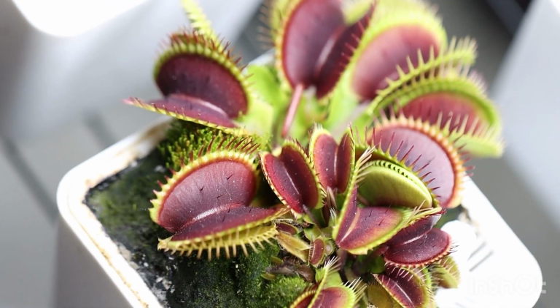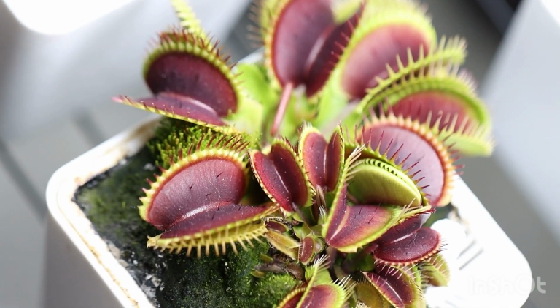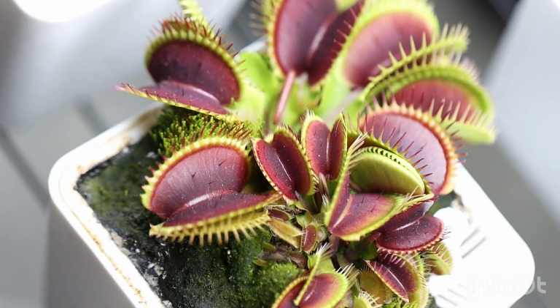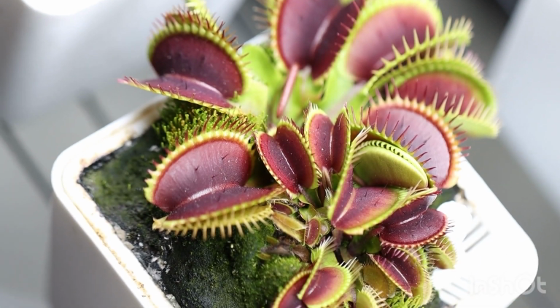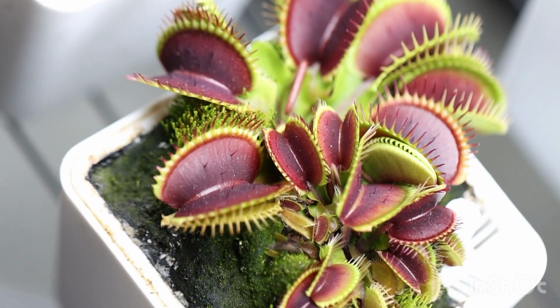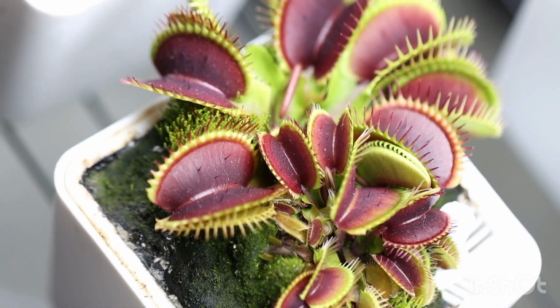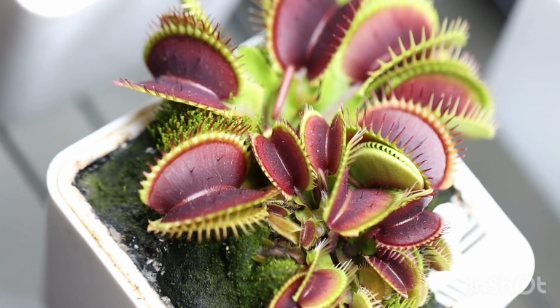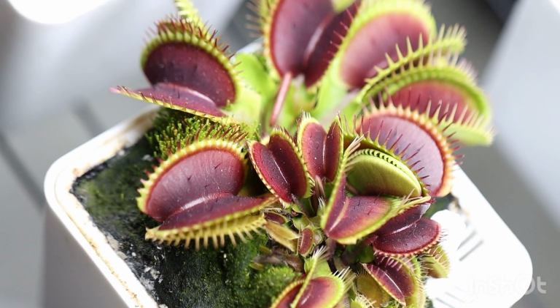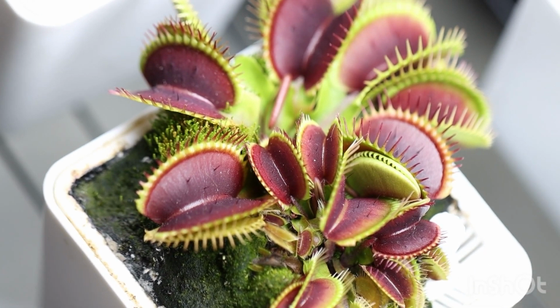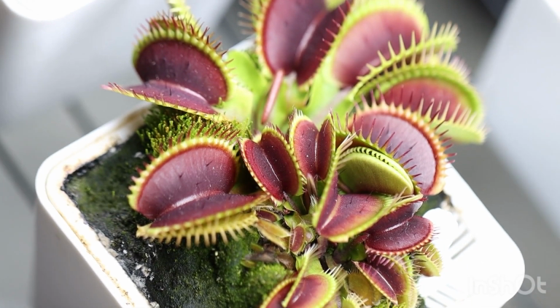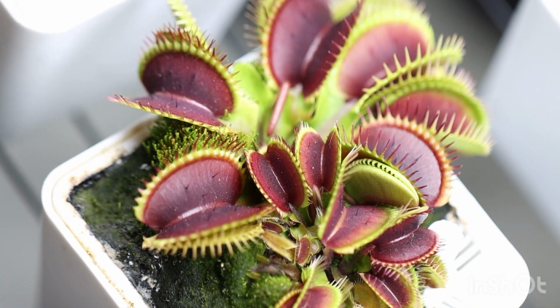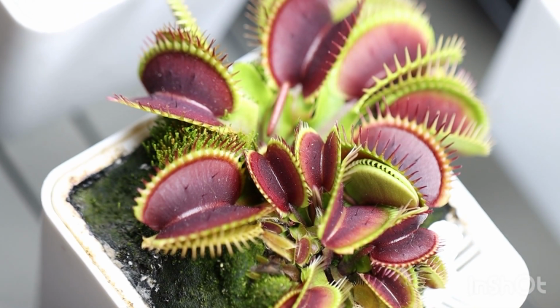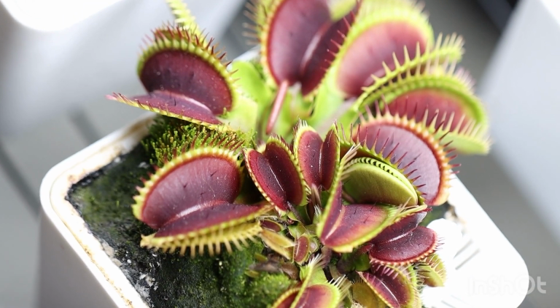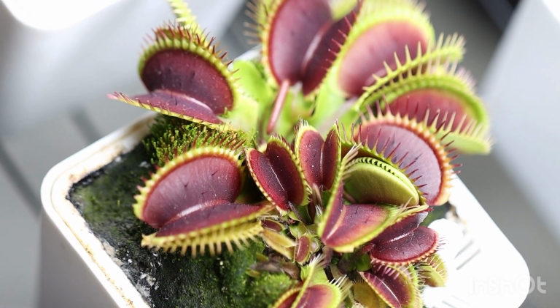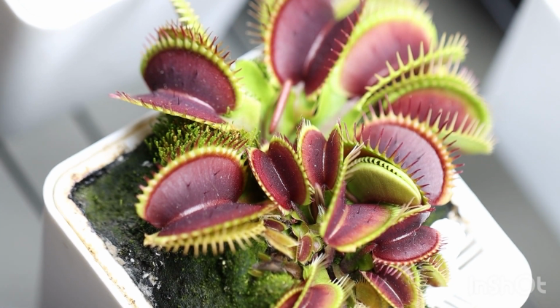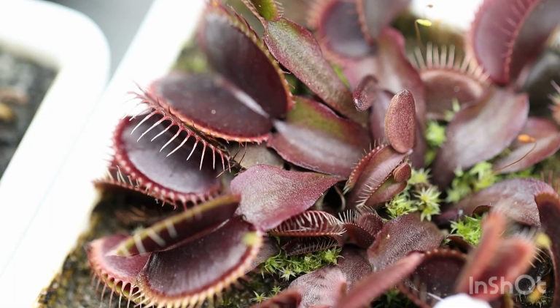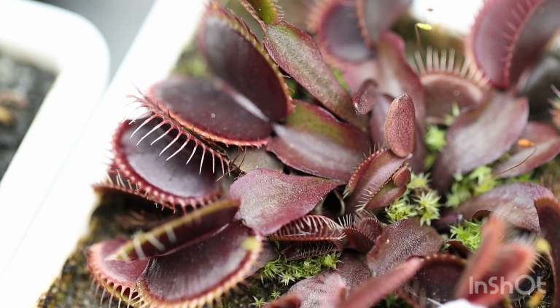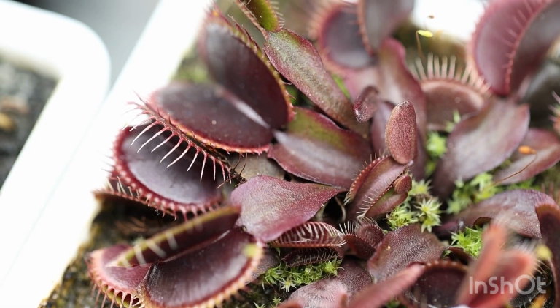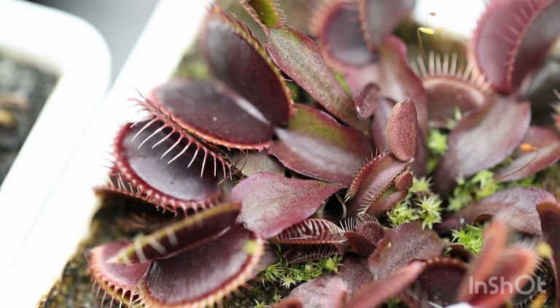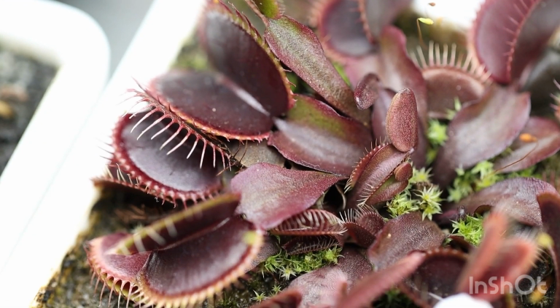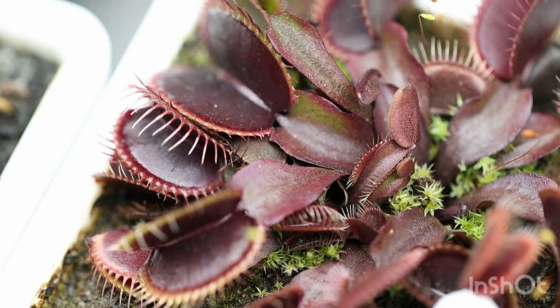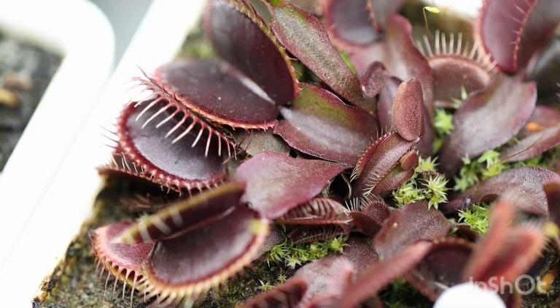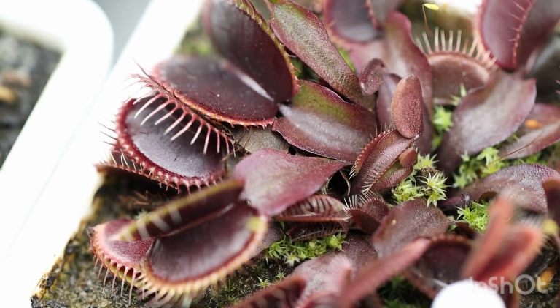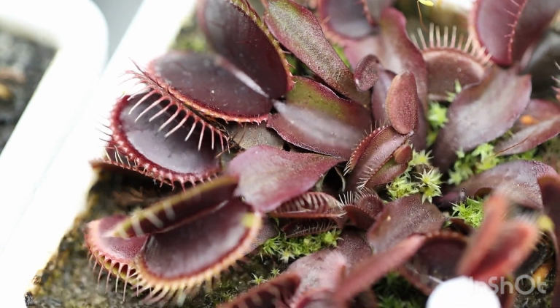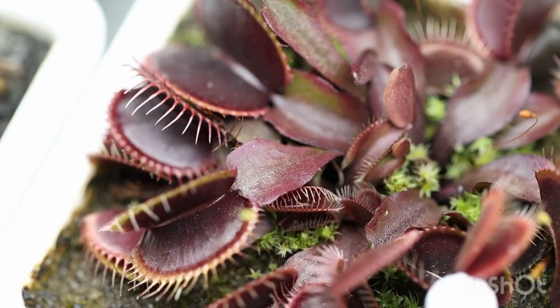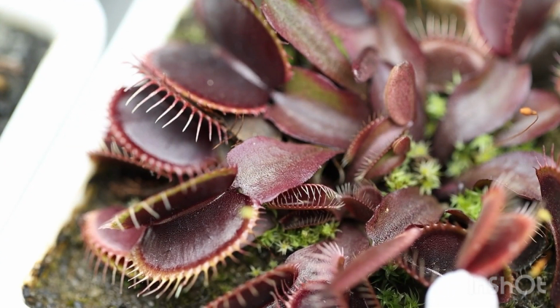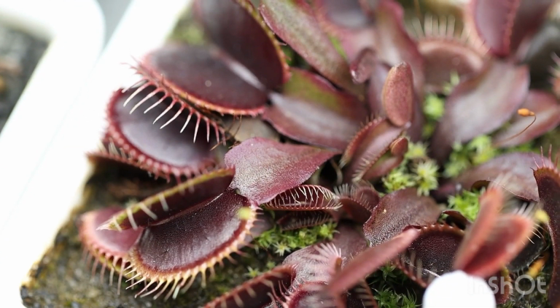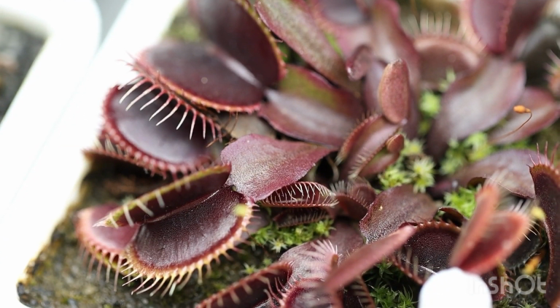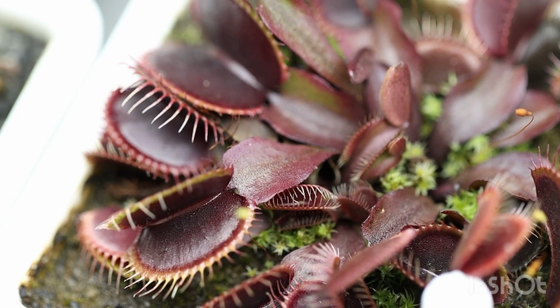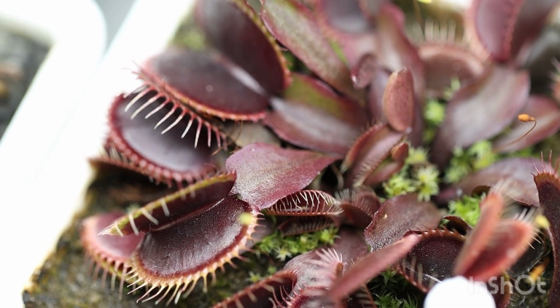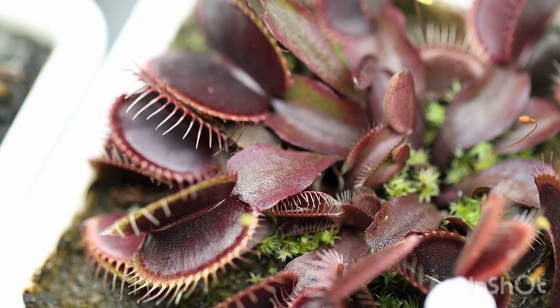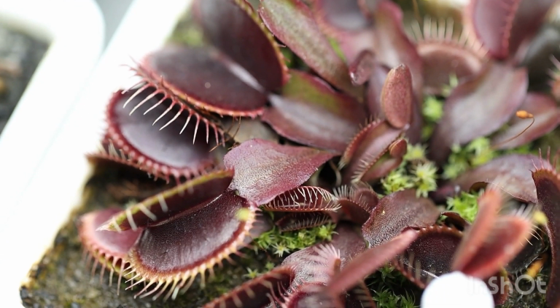As we know, Venus flytraps are very delicate little murder beasts. High mineral contents in their water or soil just straight up kill them.